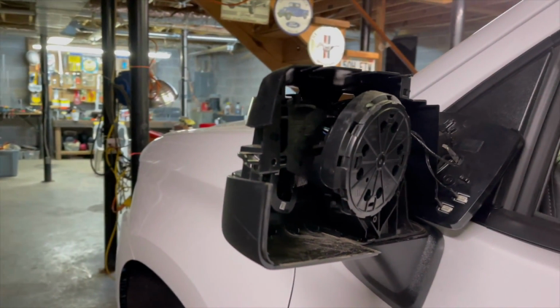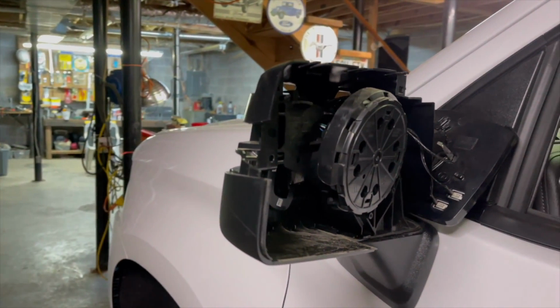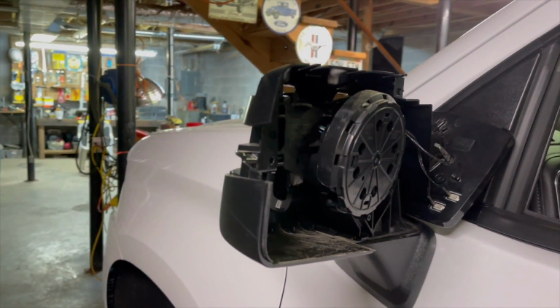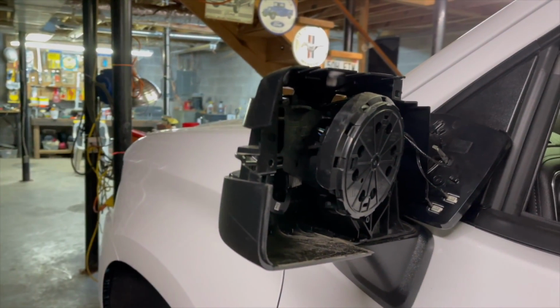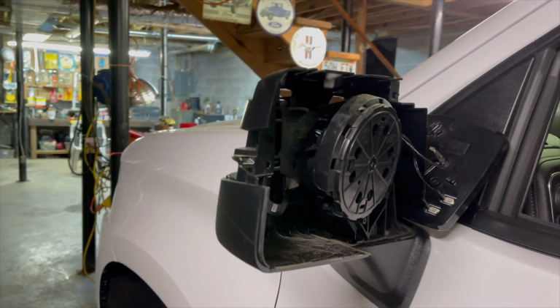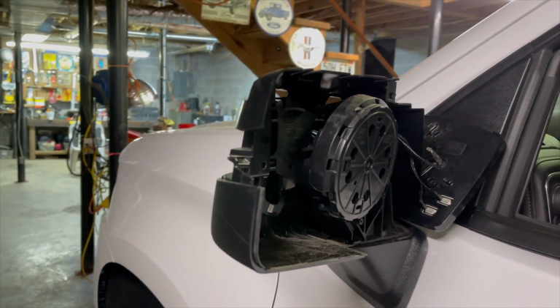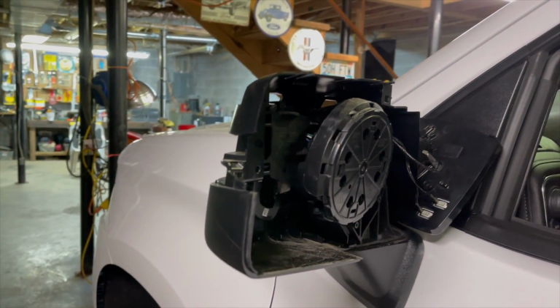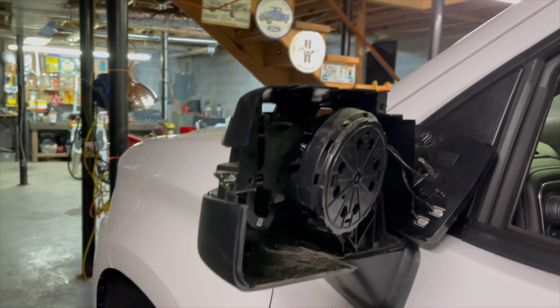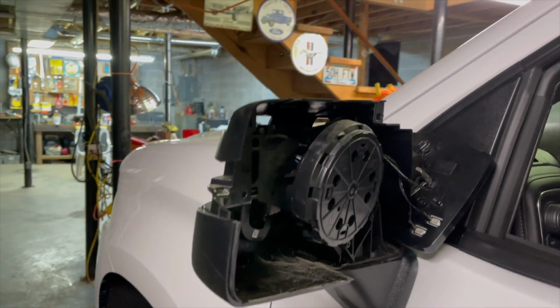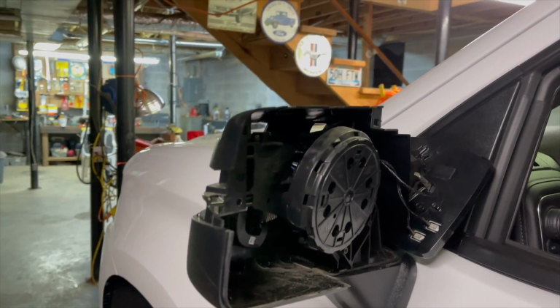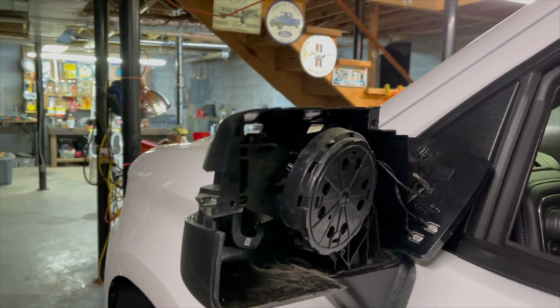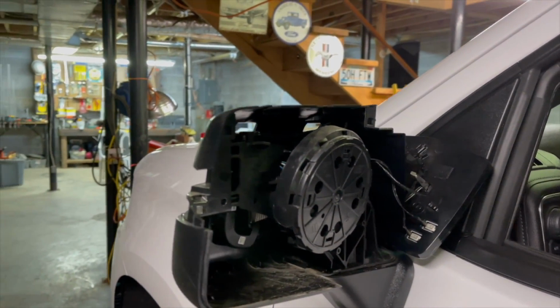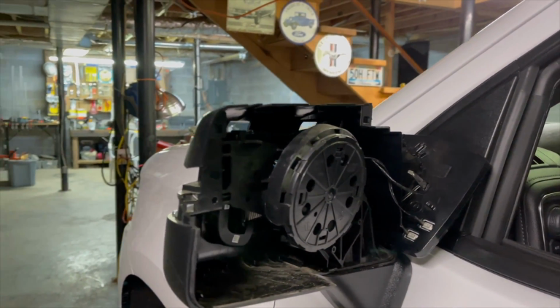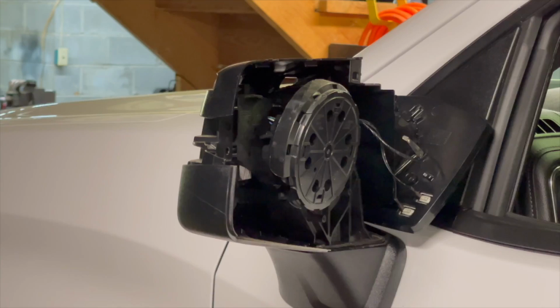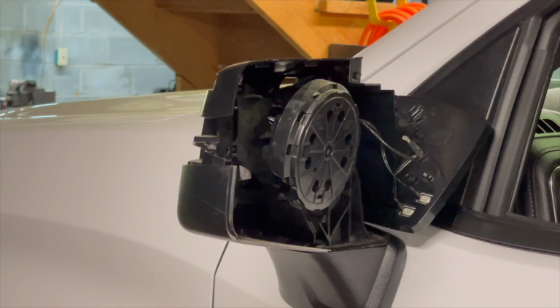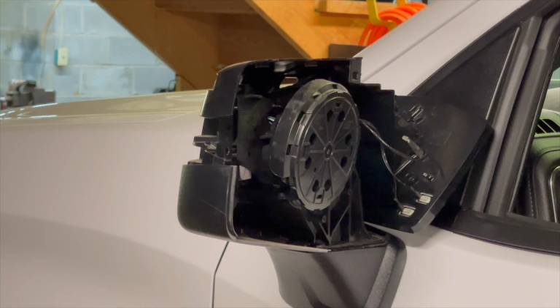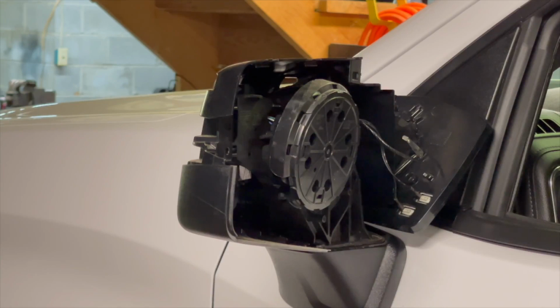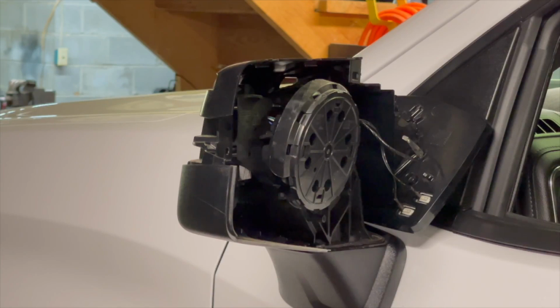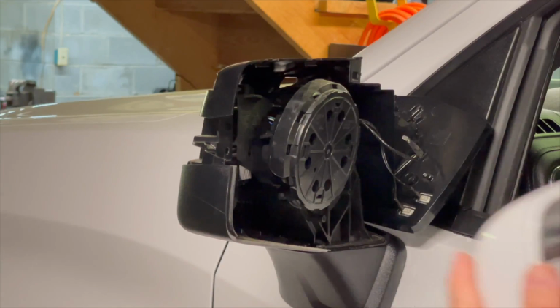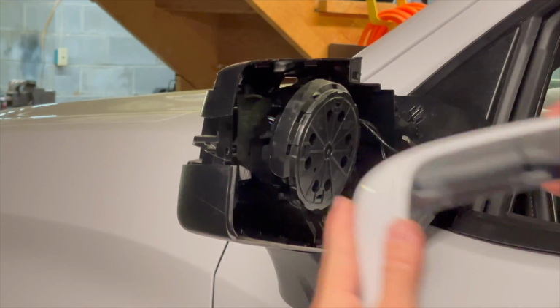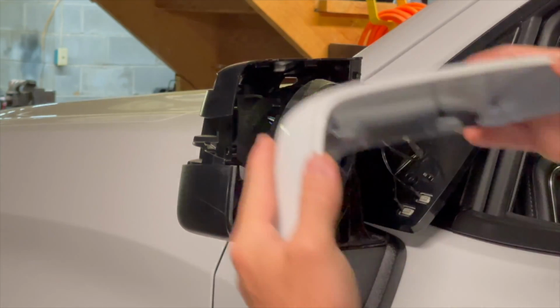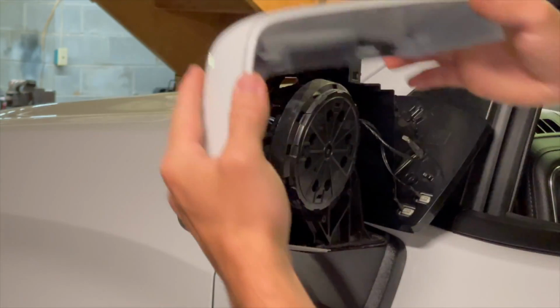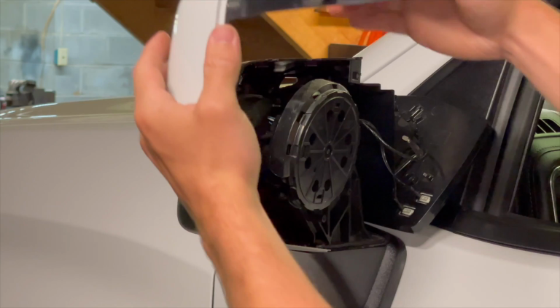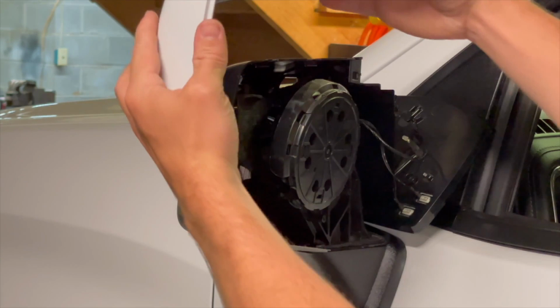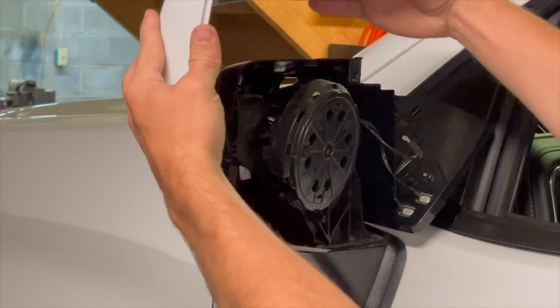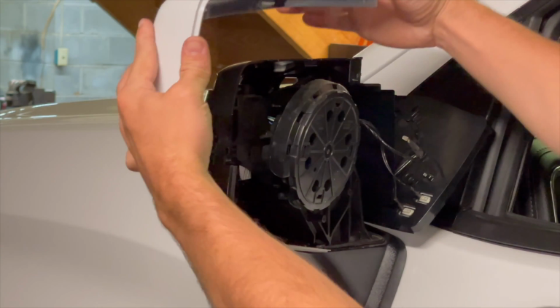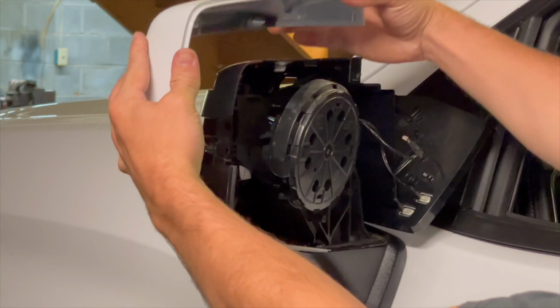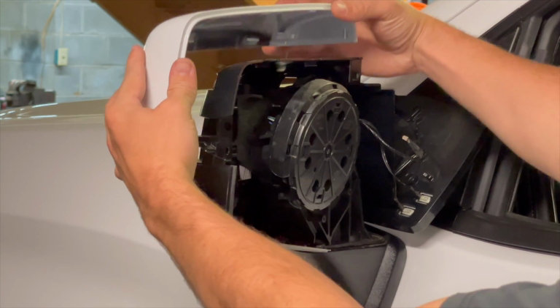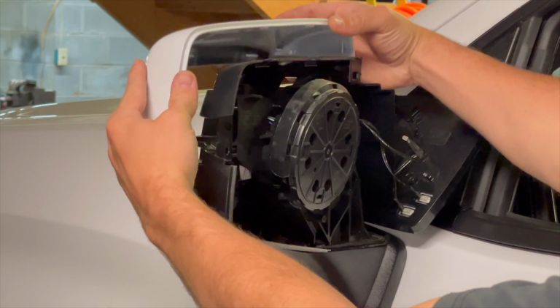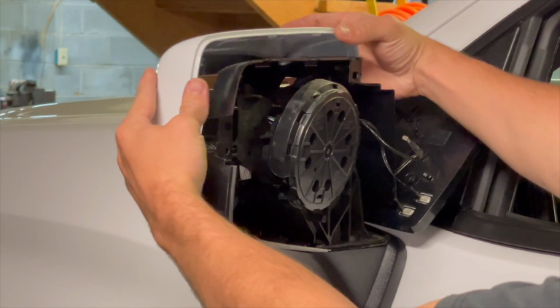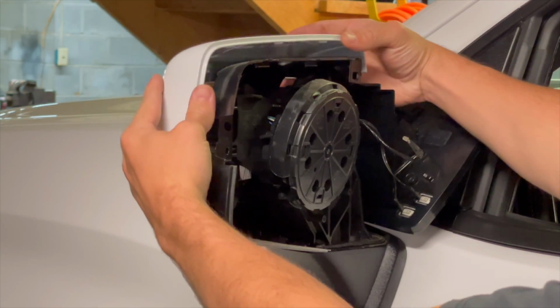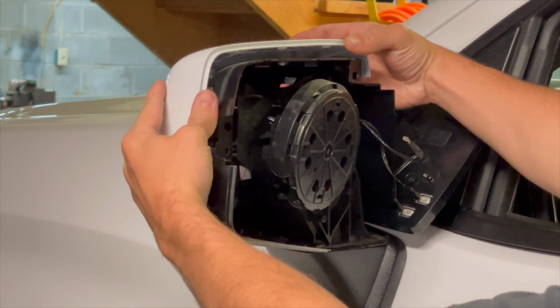Let's go ahead and grab our other cap and pop it on here. Just take the new mirror cap, place it on here, line it up with the clips.